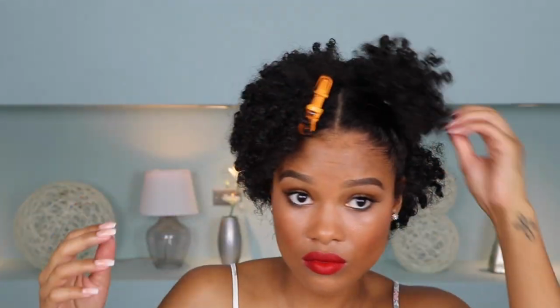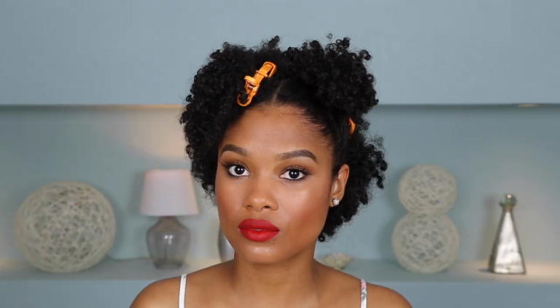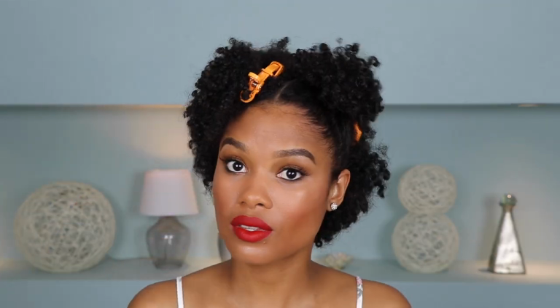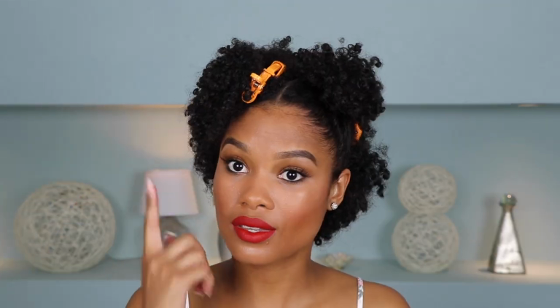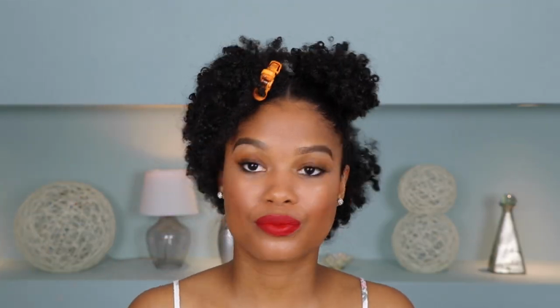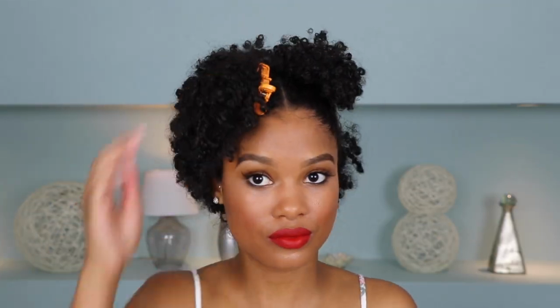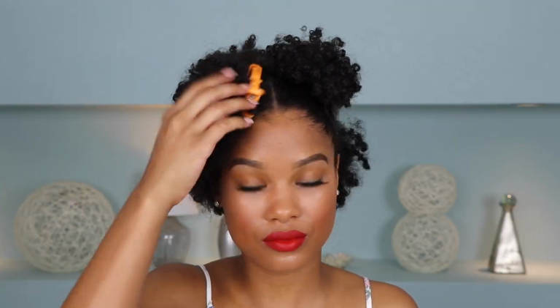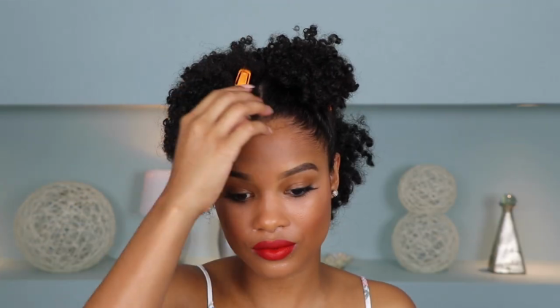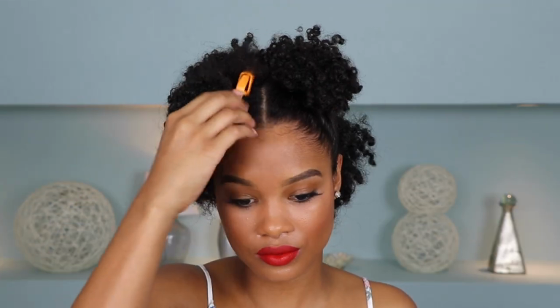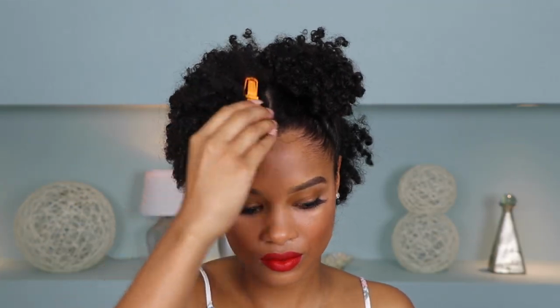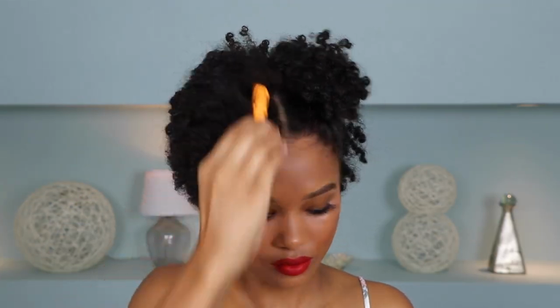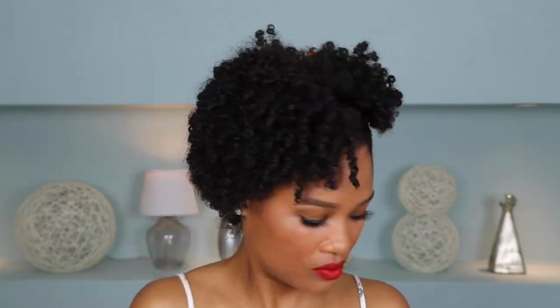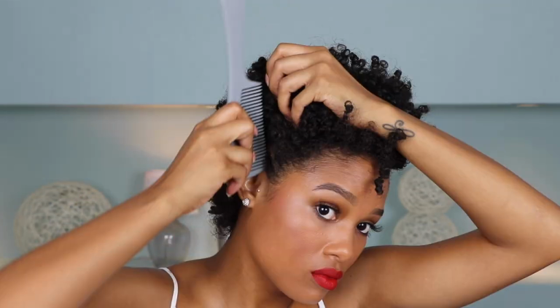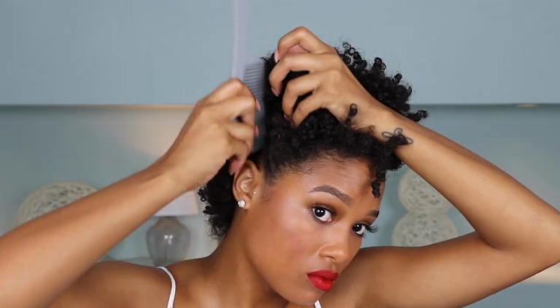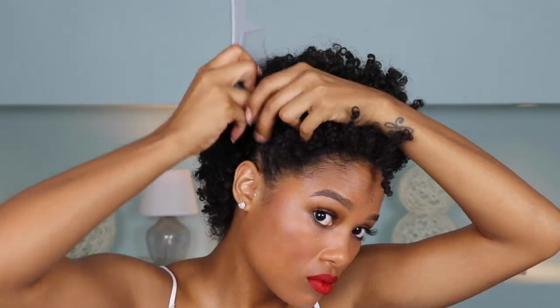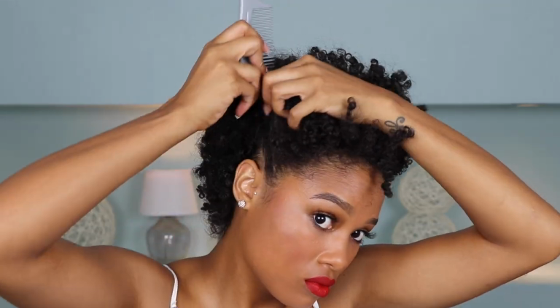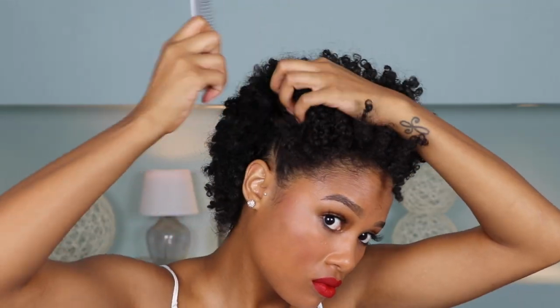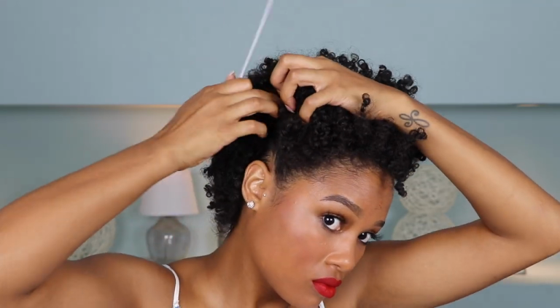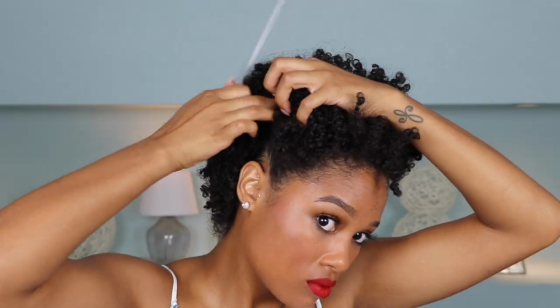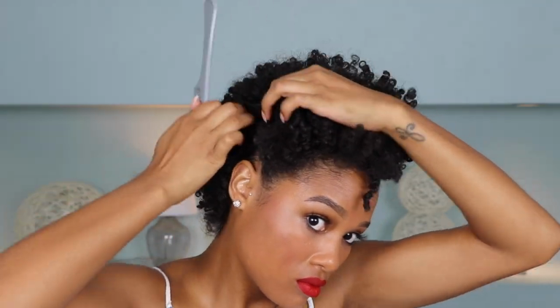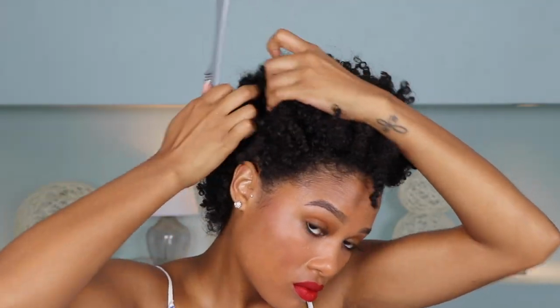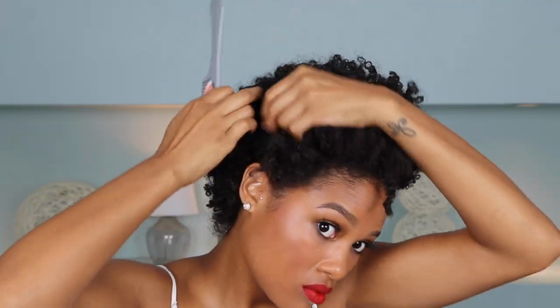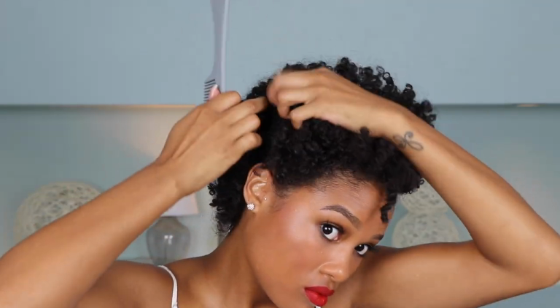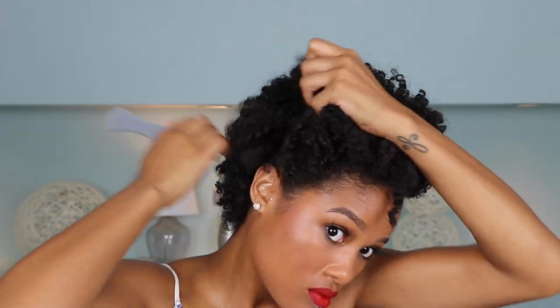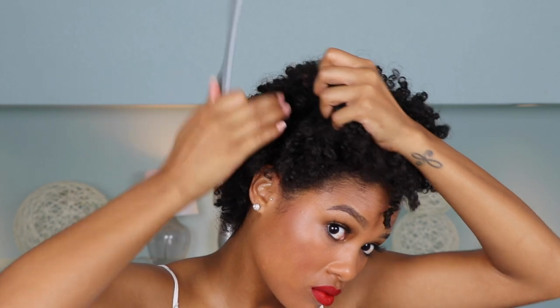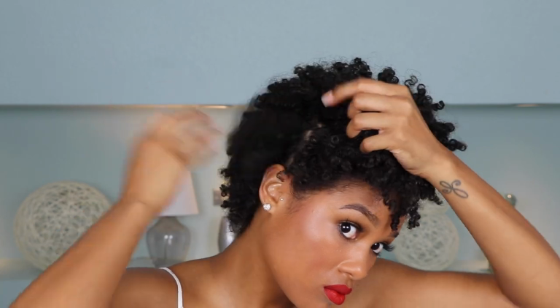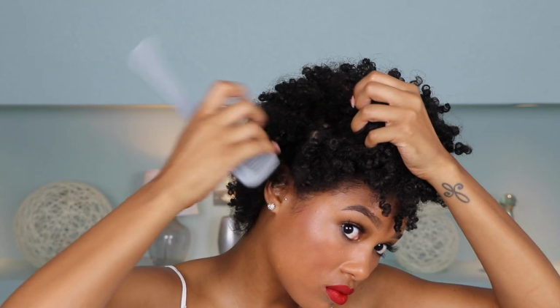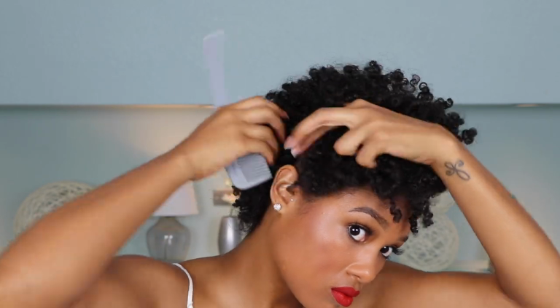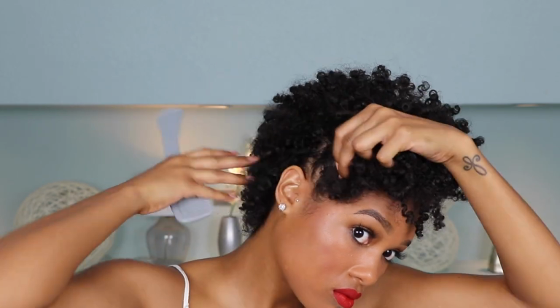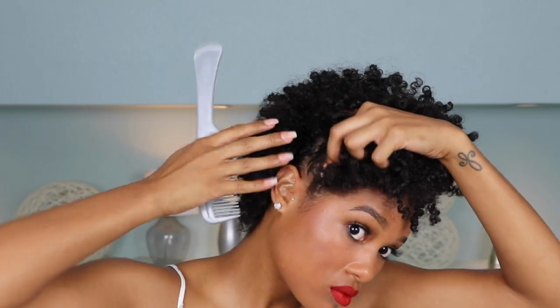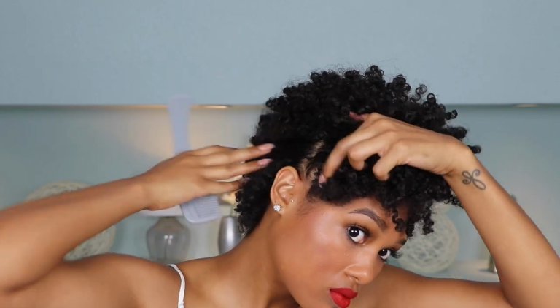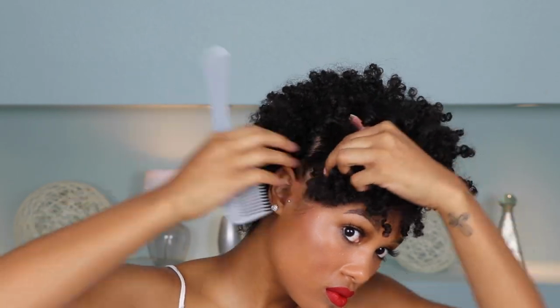Now I'm just going to grab a little scrunchie and secure the ponytail. And that's pretty much it. So I'm just going to go ahead and repeat these same steps to the second ponytail.